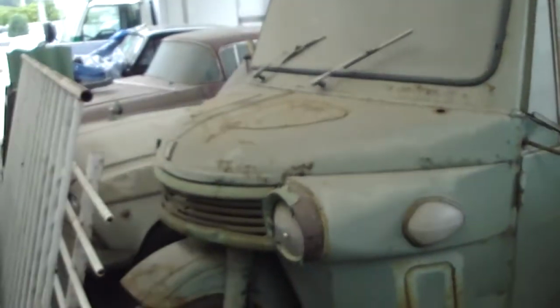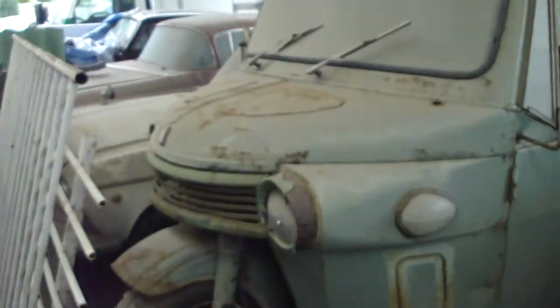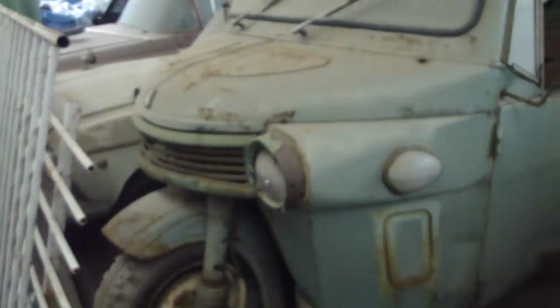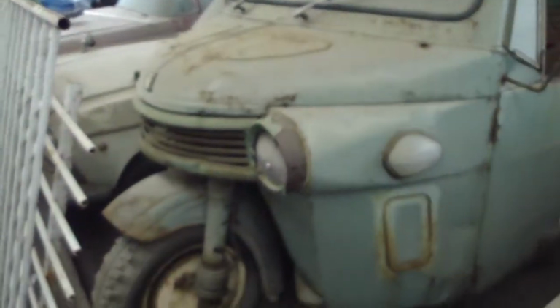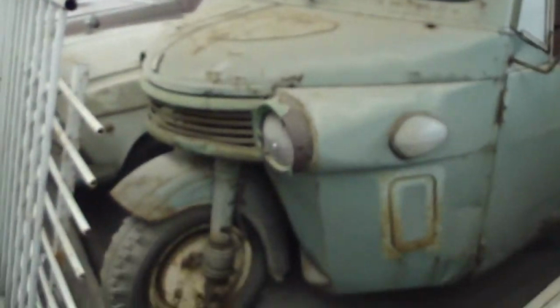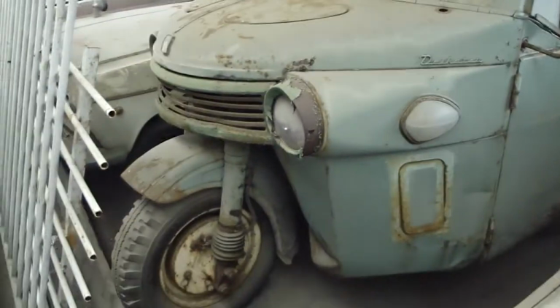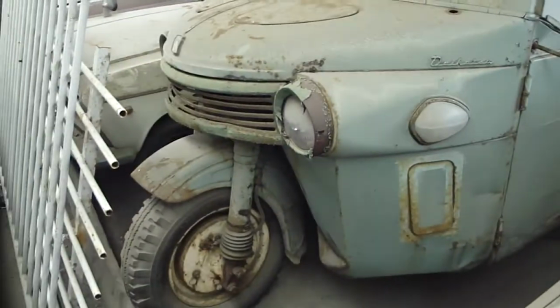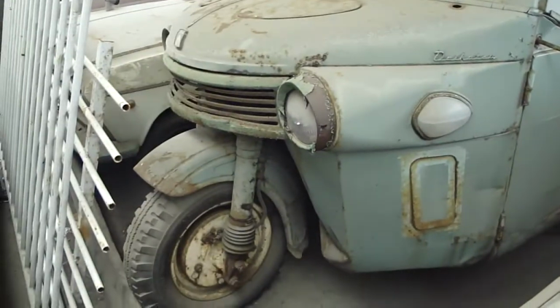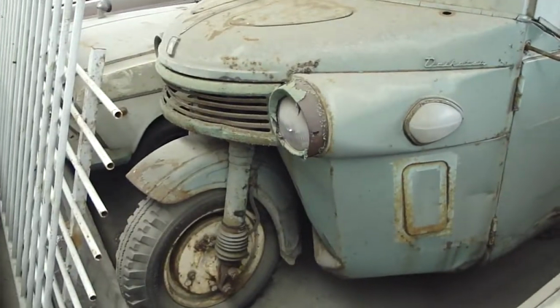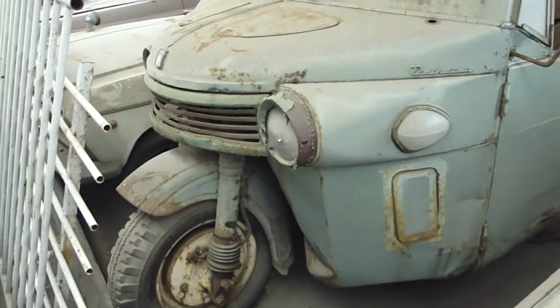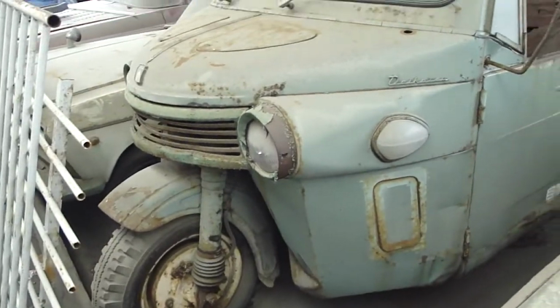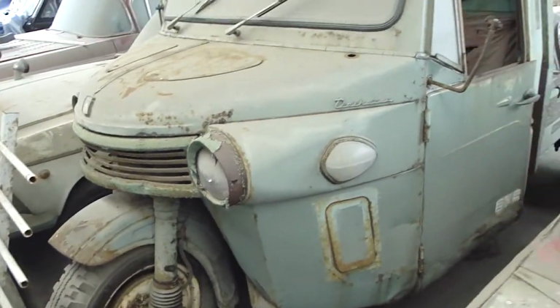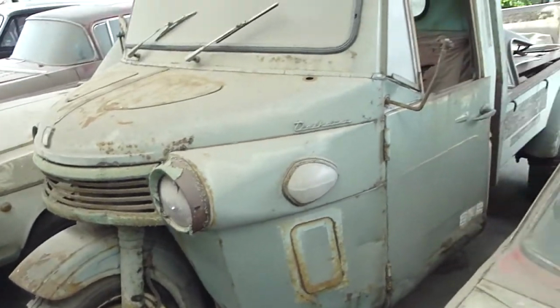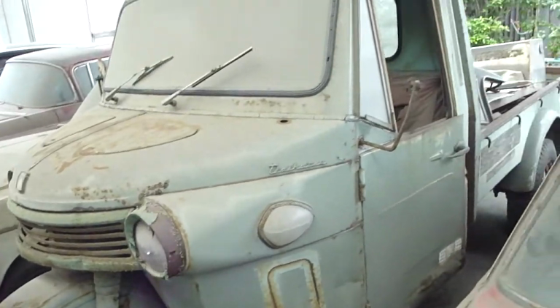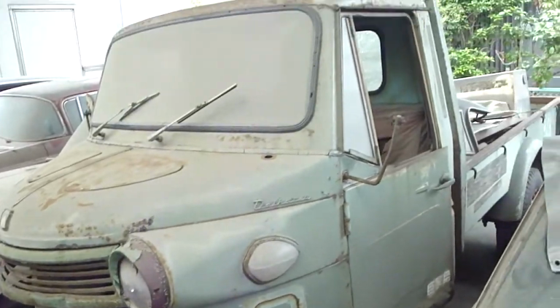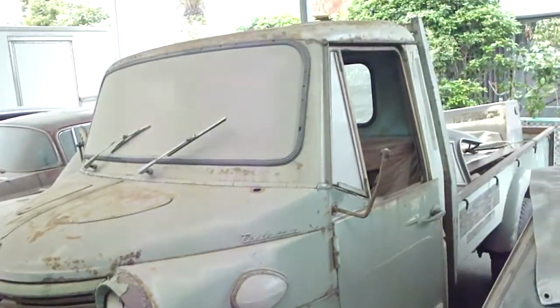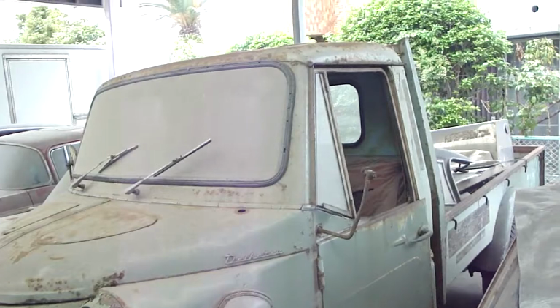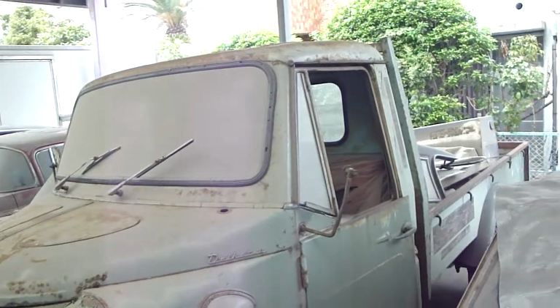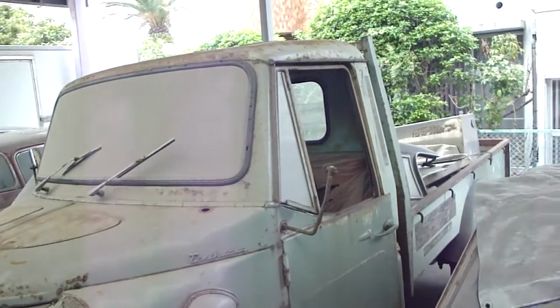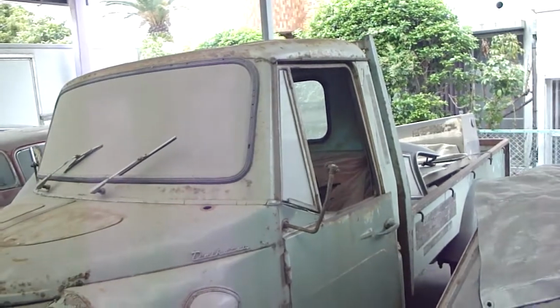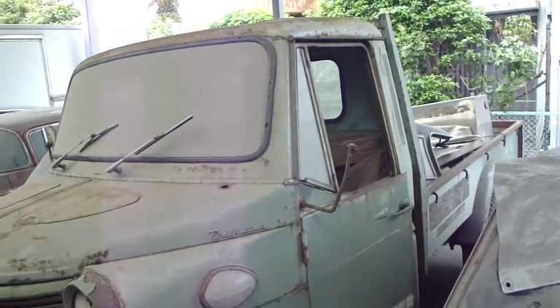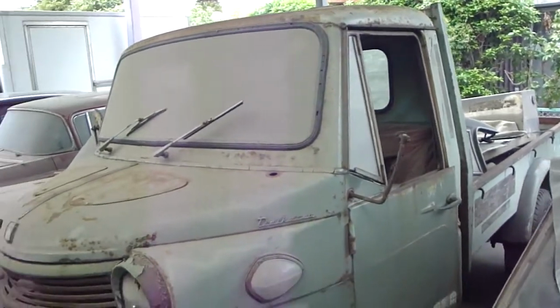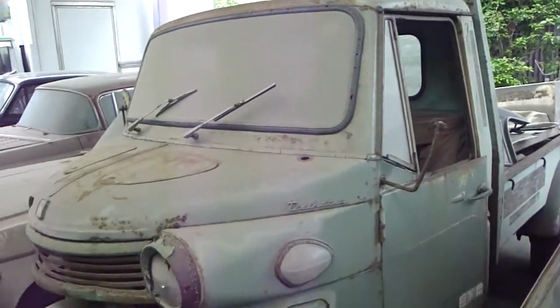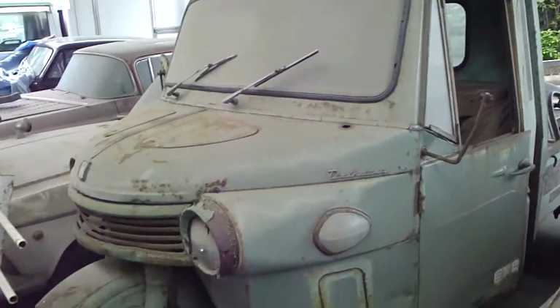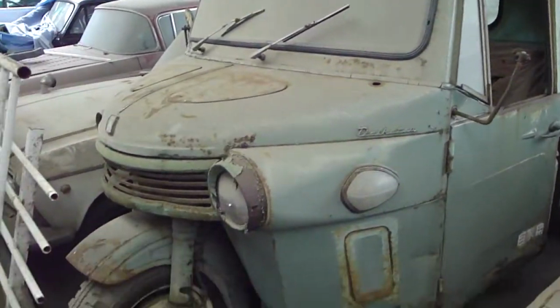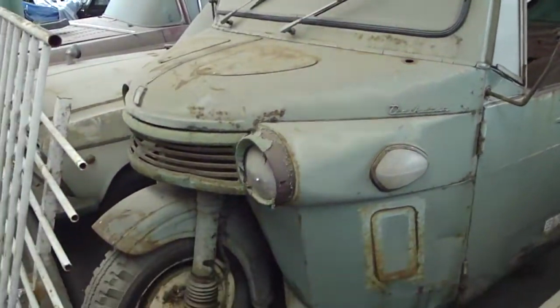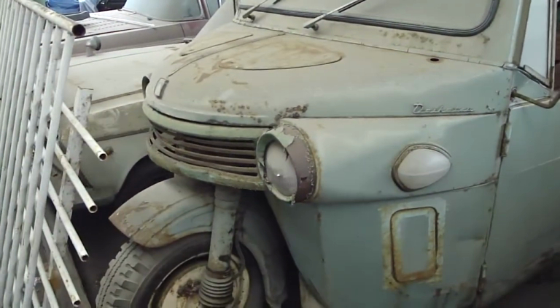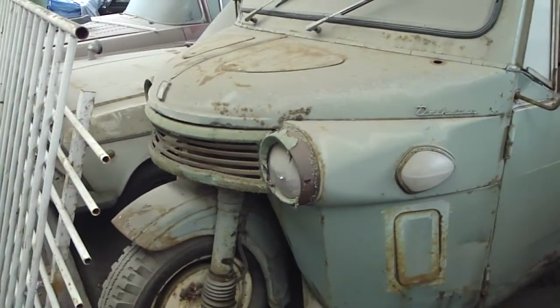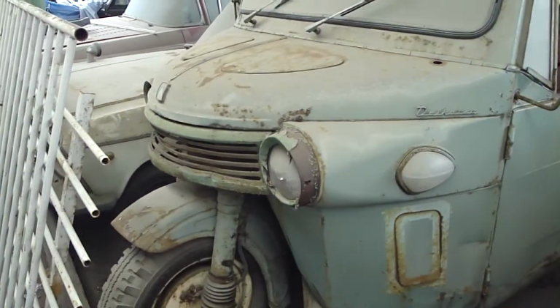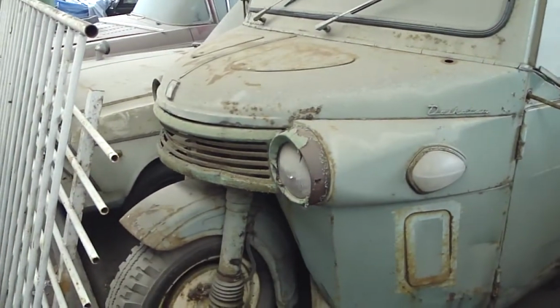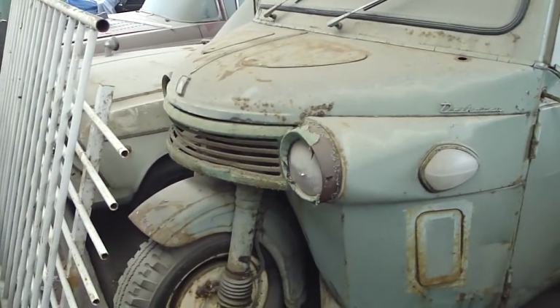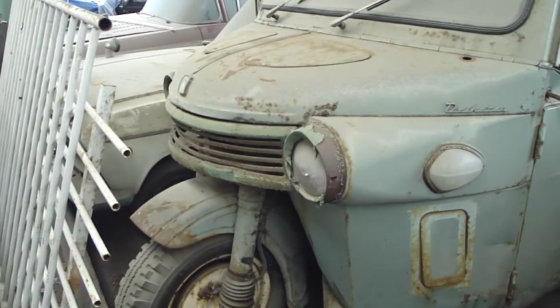It's a three-wheel truck — that's one reason. It's very interesting — that's another reason.